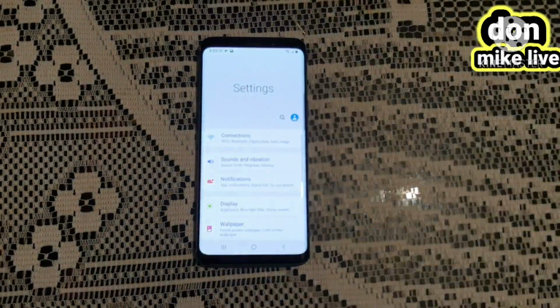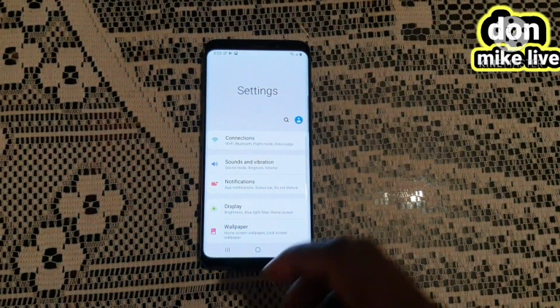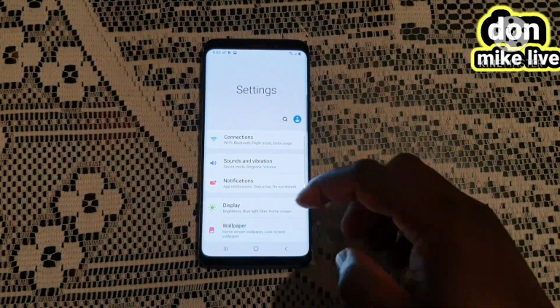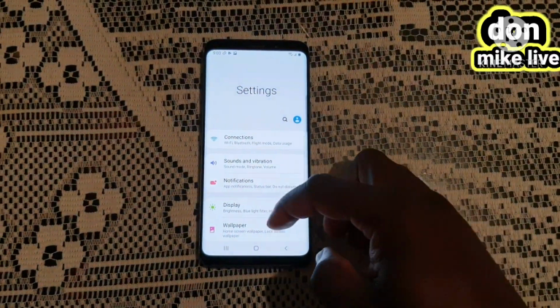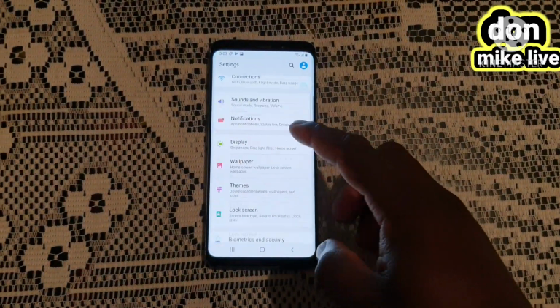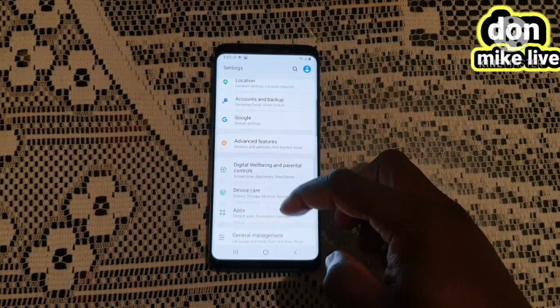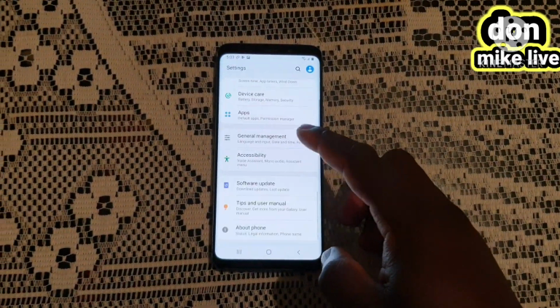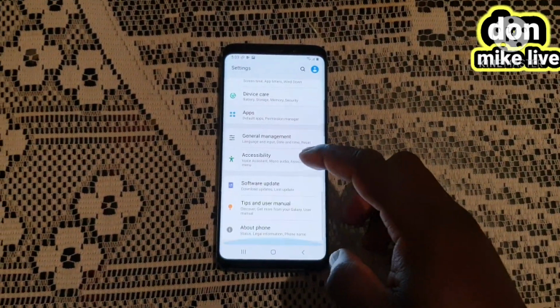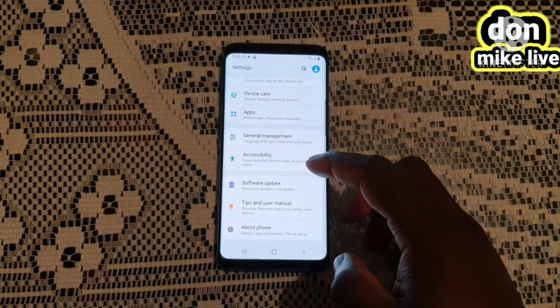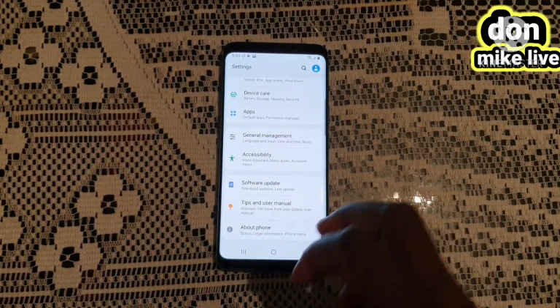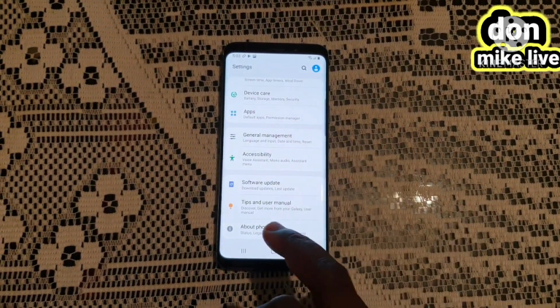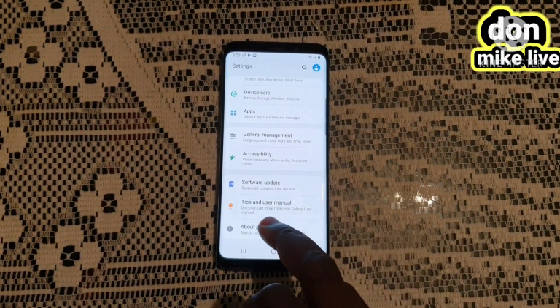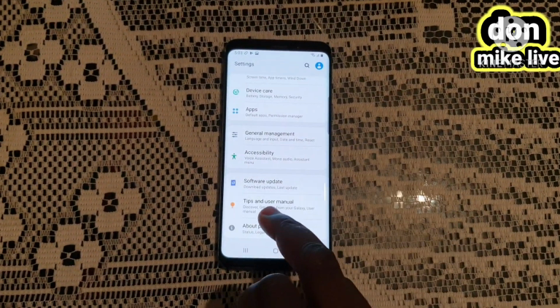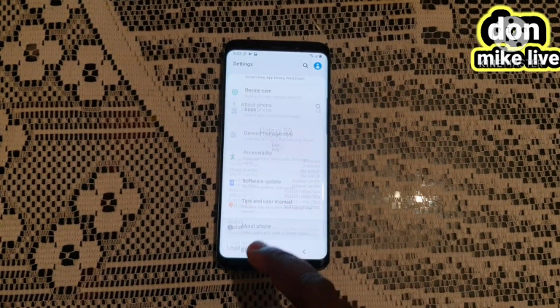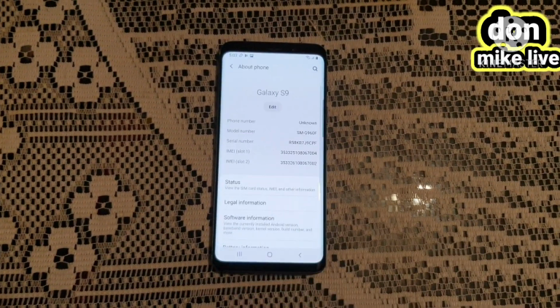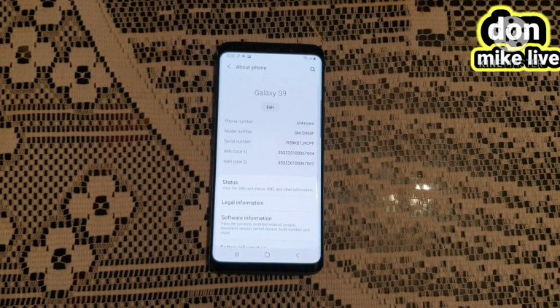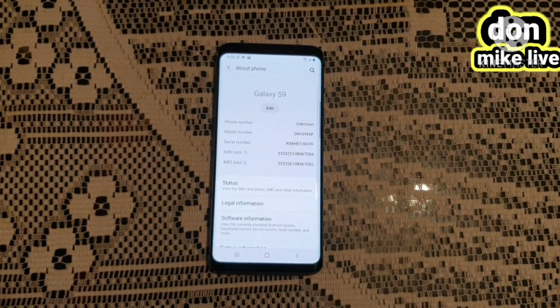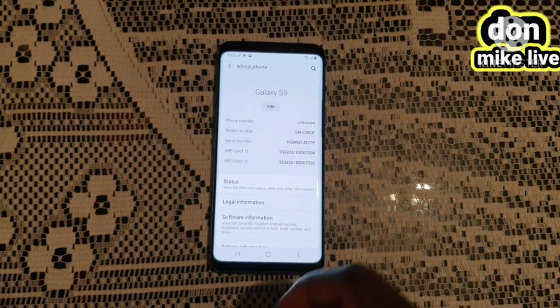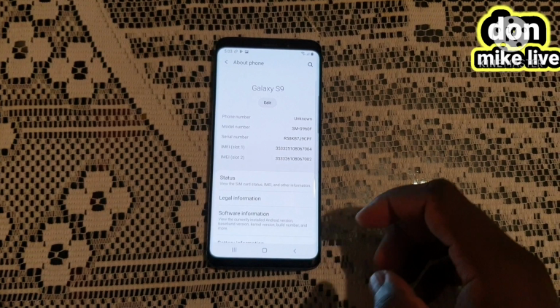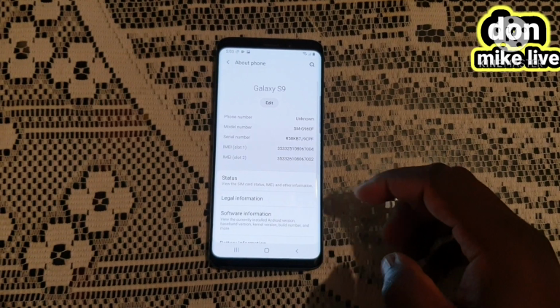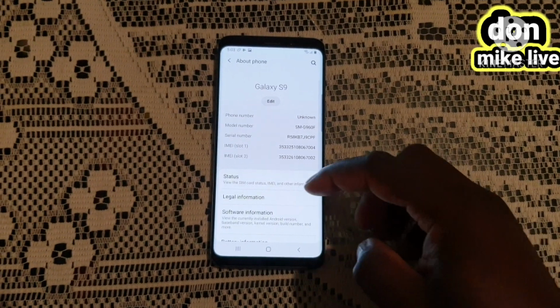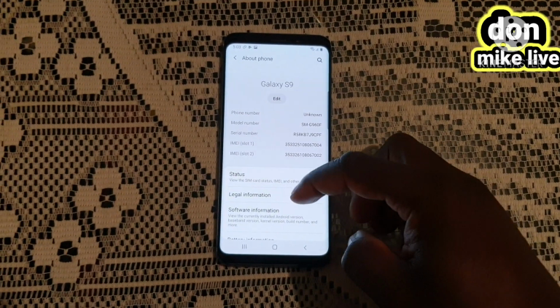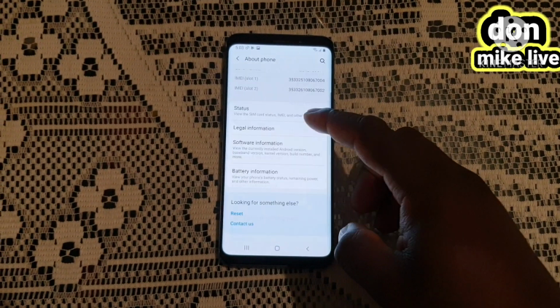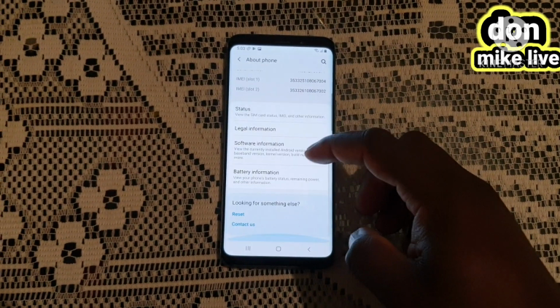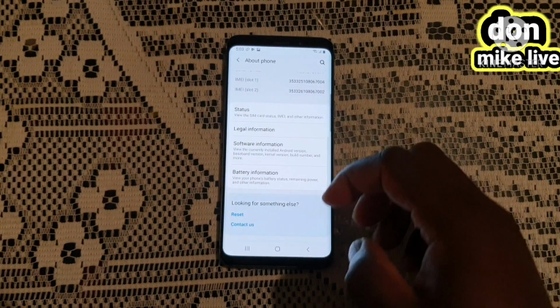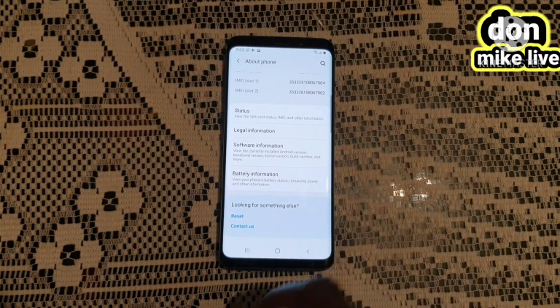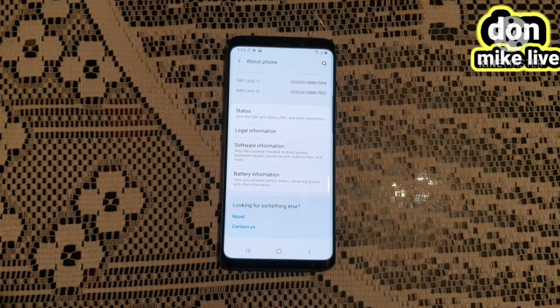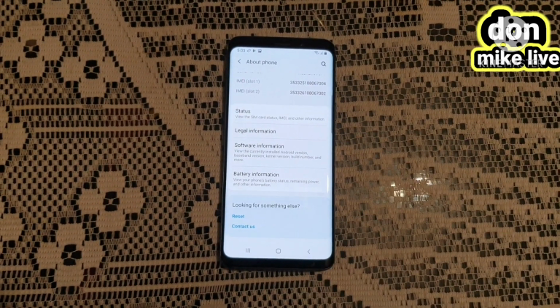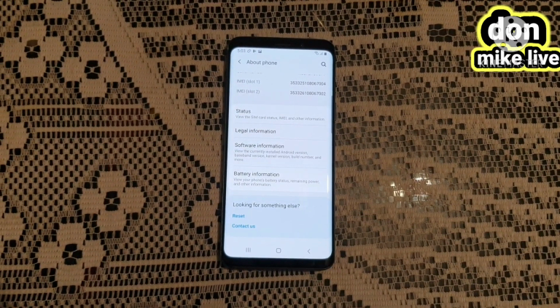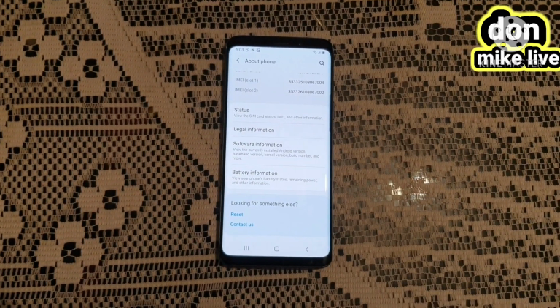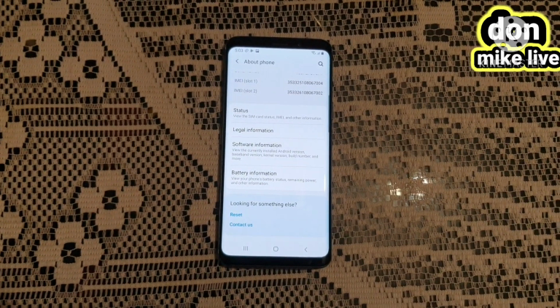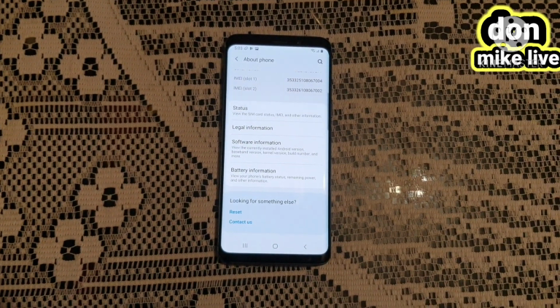When you get to Settings, you scroll your phone and go to About. Then from About, you go to Reset.